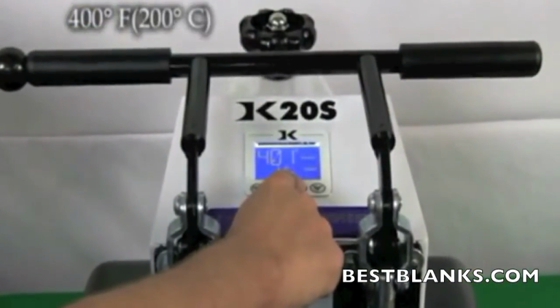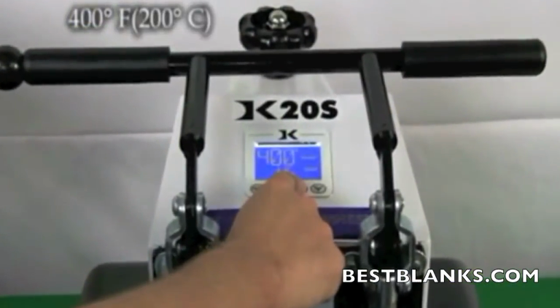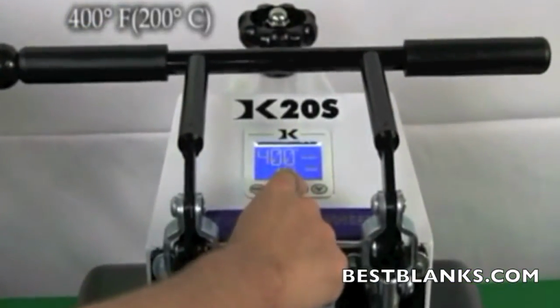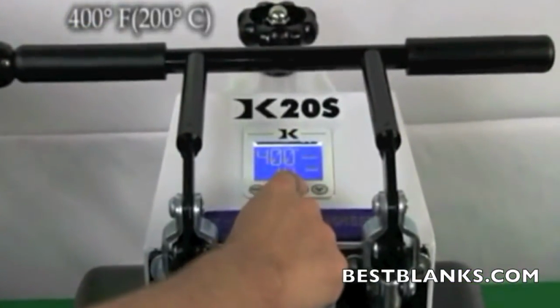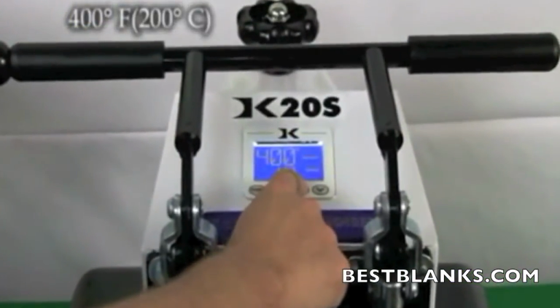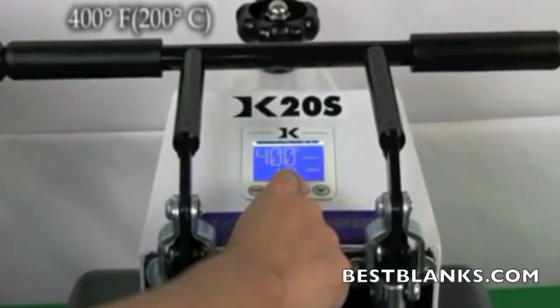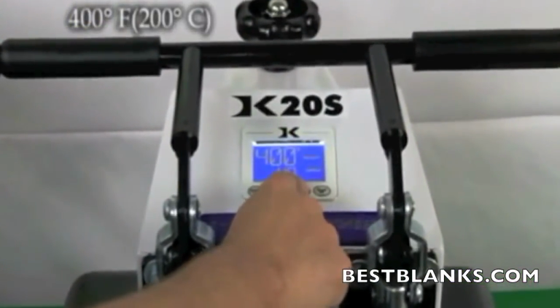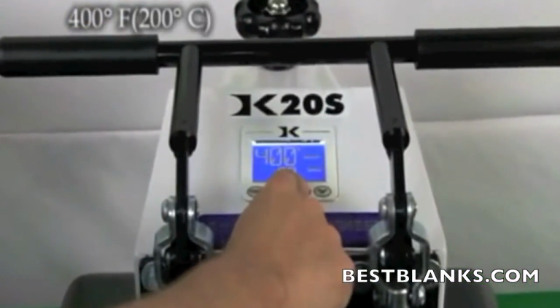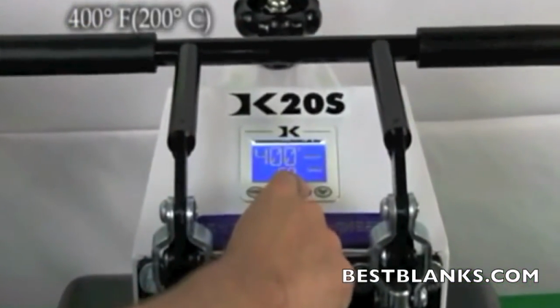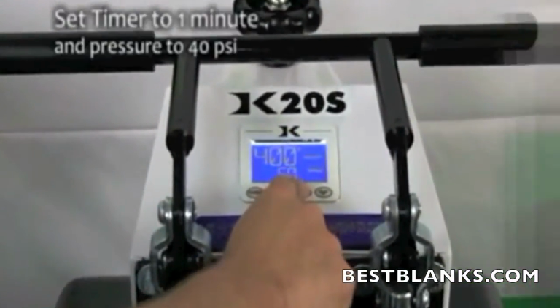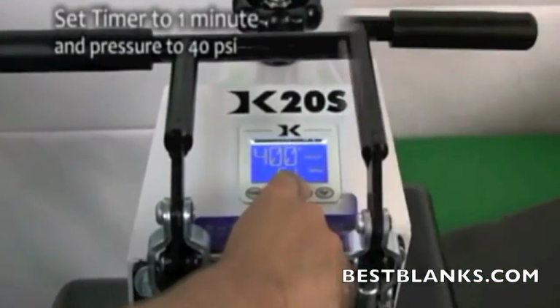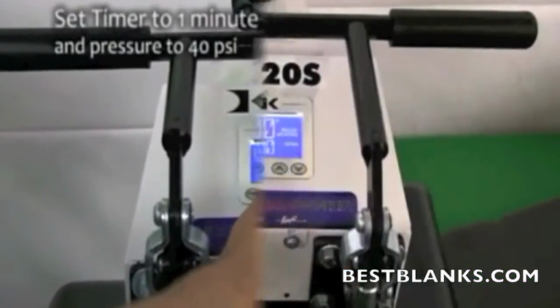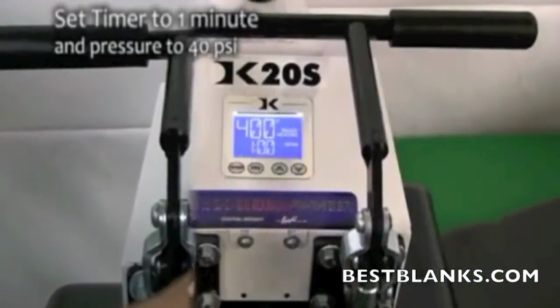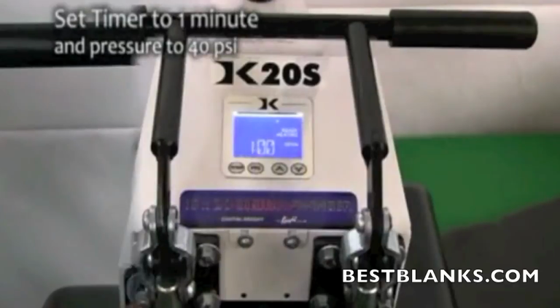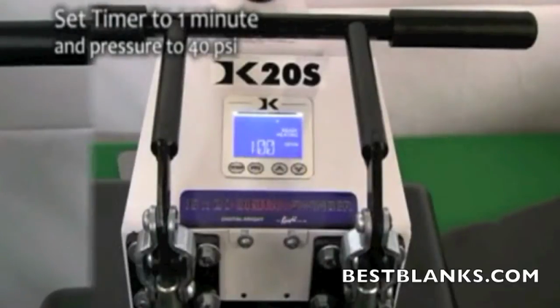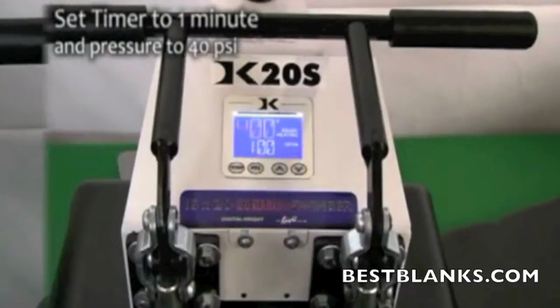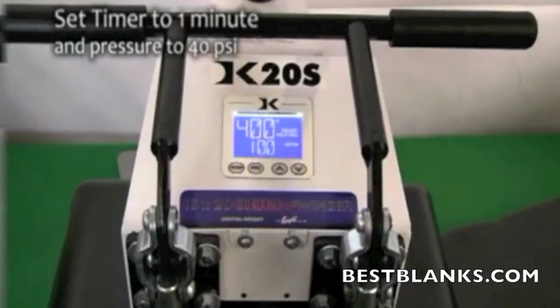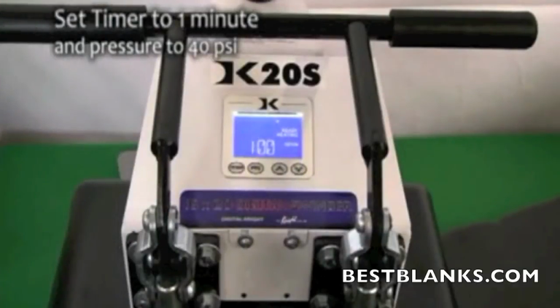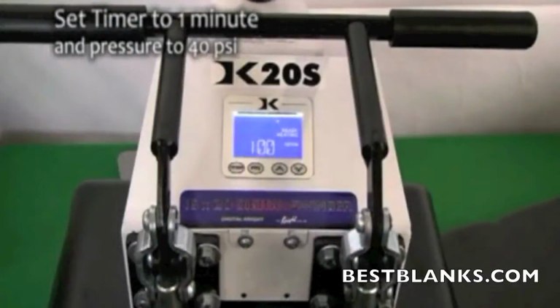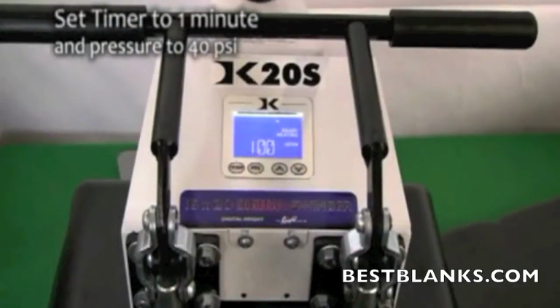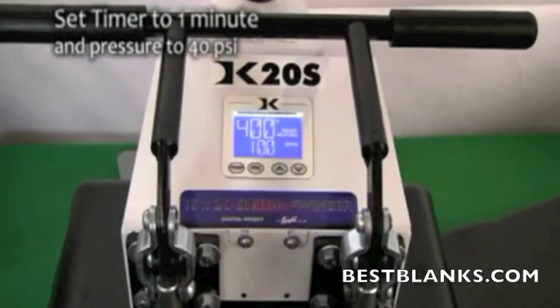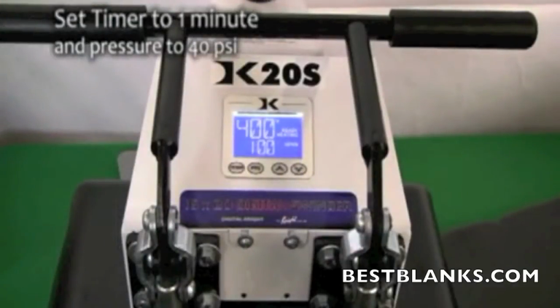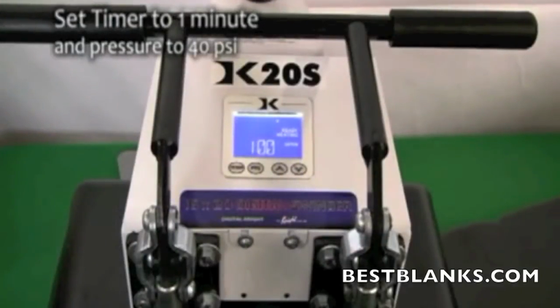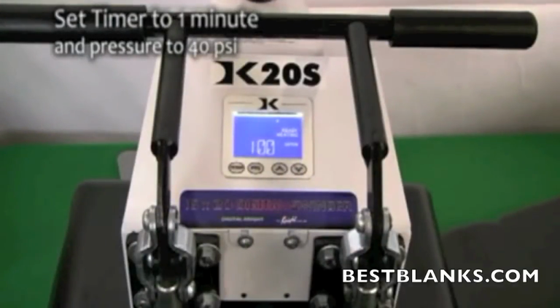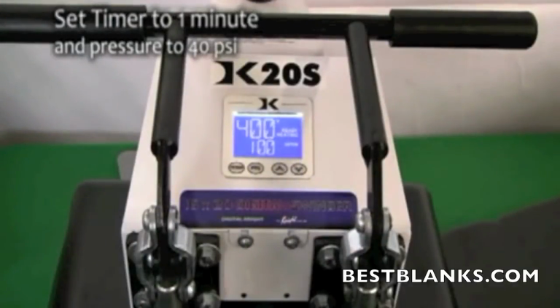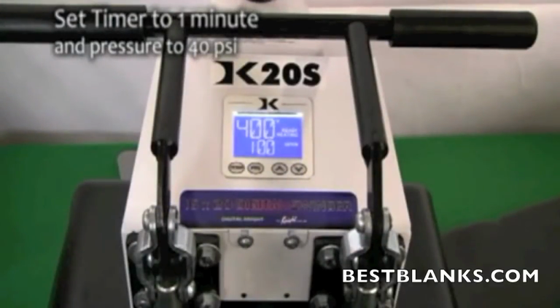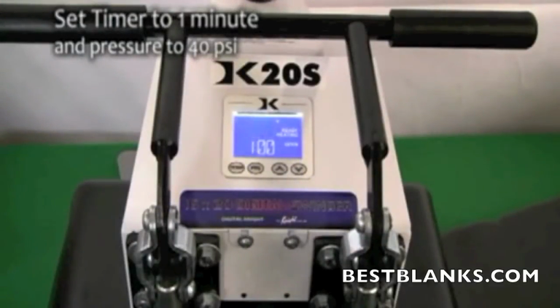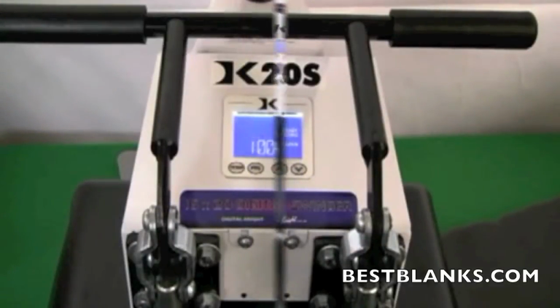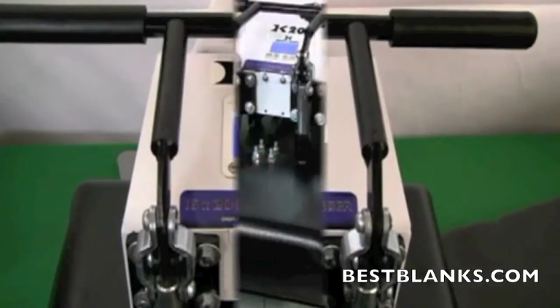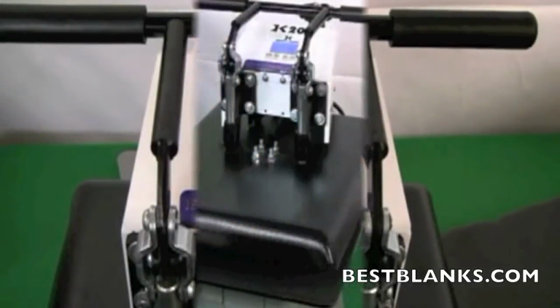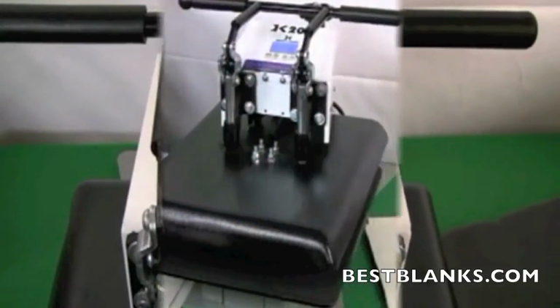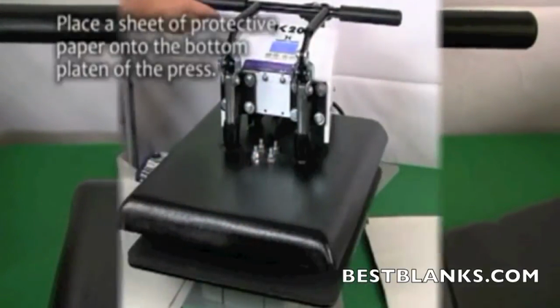Set the temperature of your press to 400 degrees Fahrenheit. Adjust the pressure to medium, which is approximately 40 psi, and set the timer.